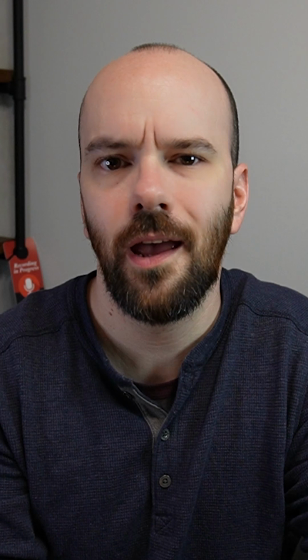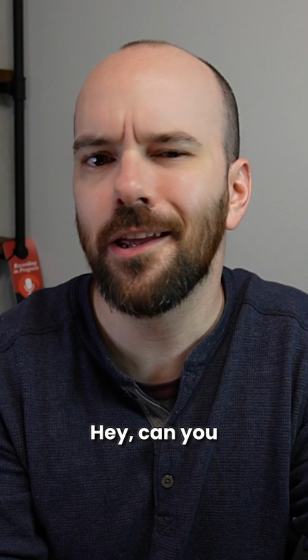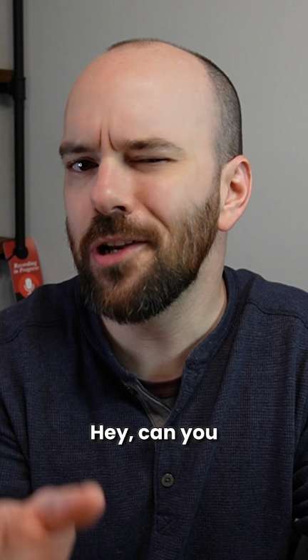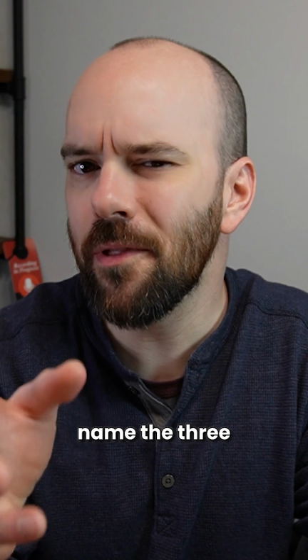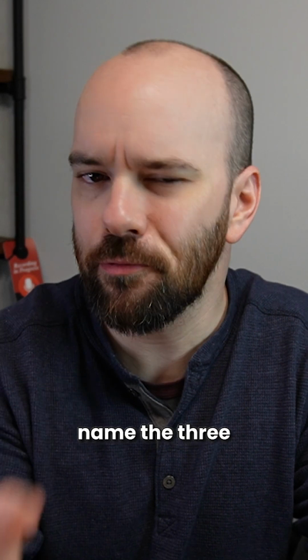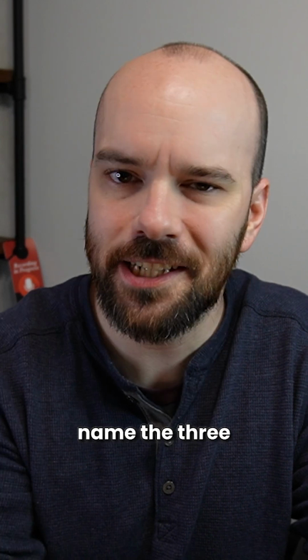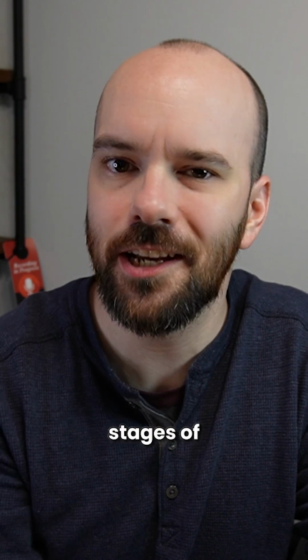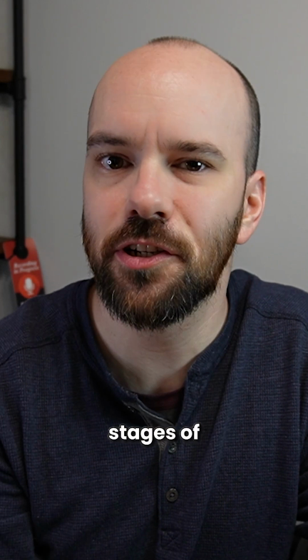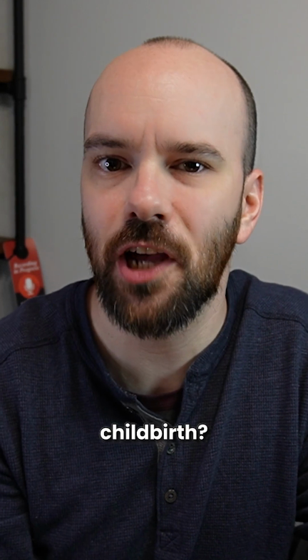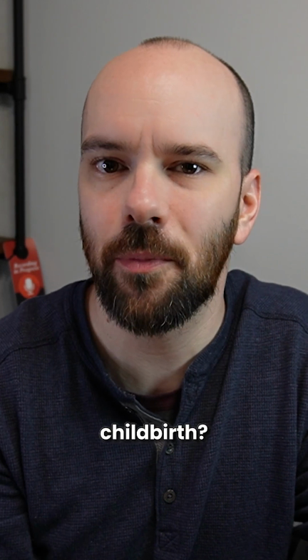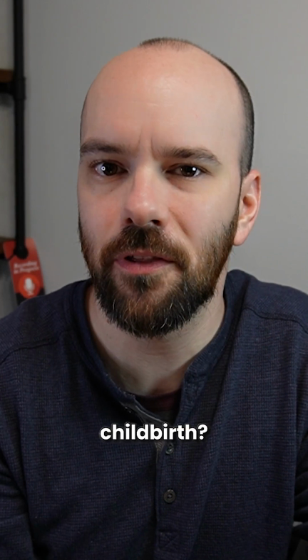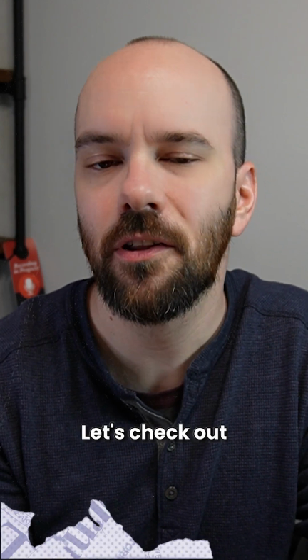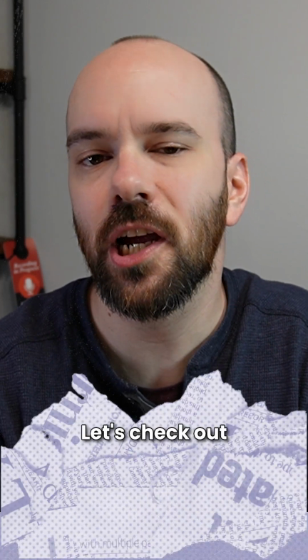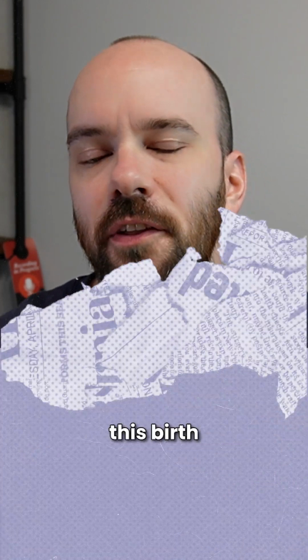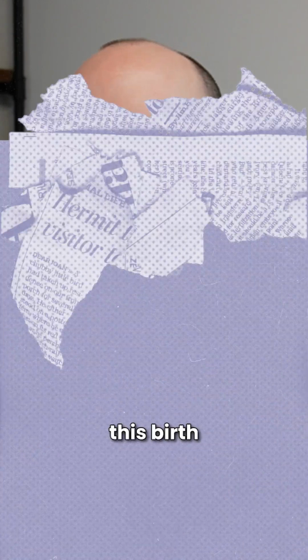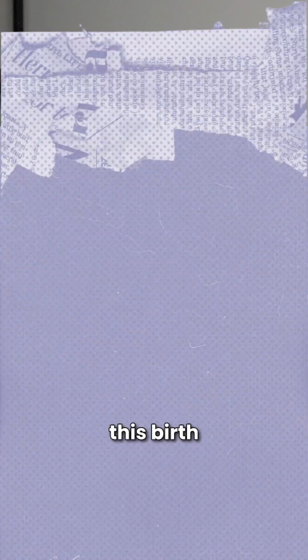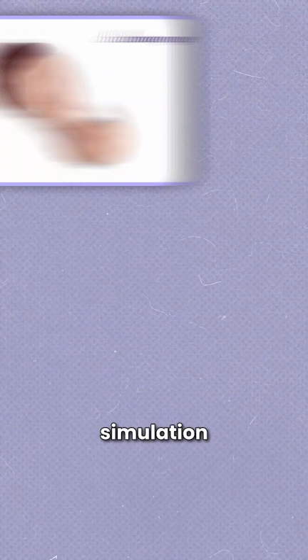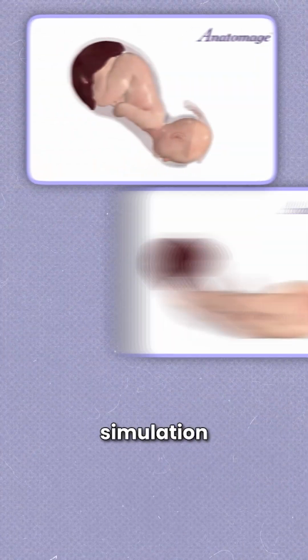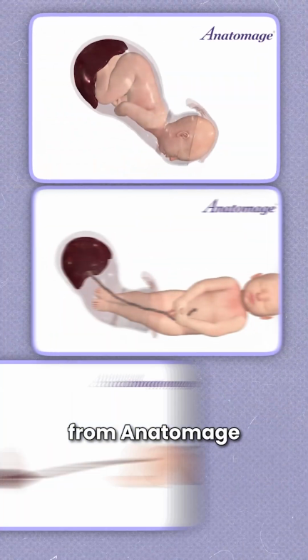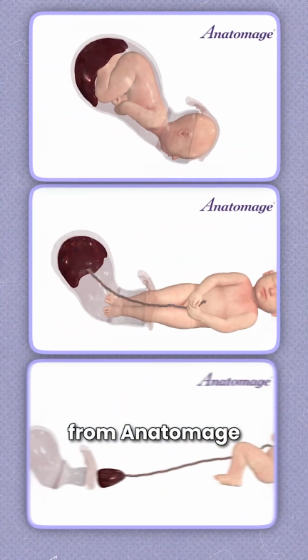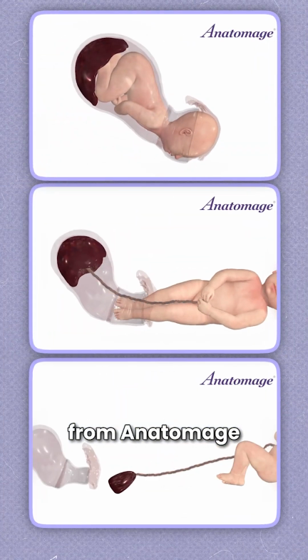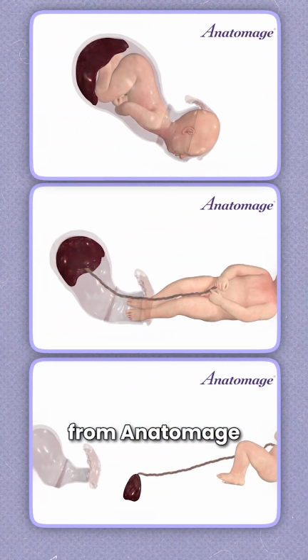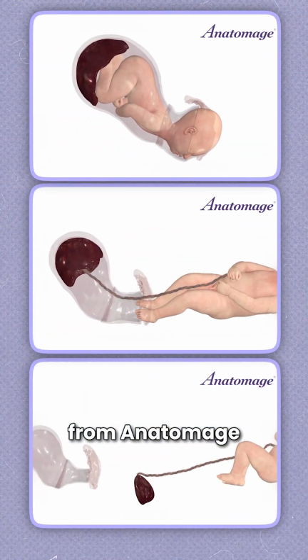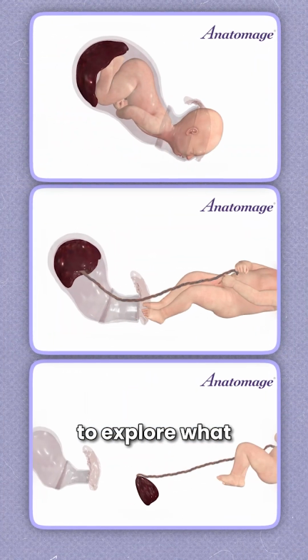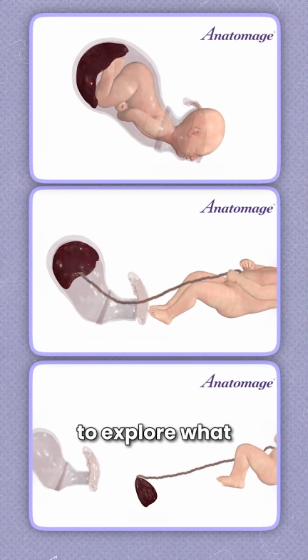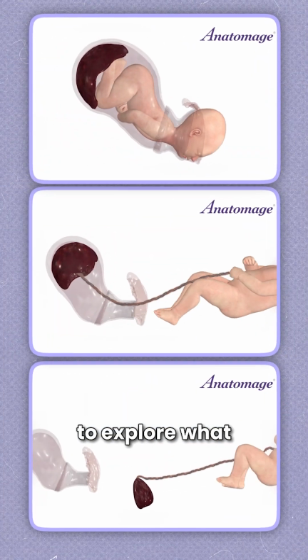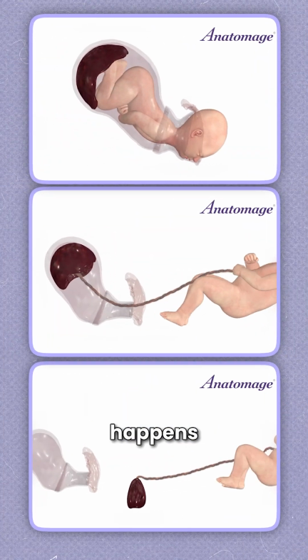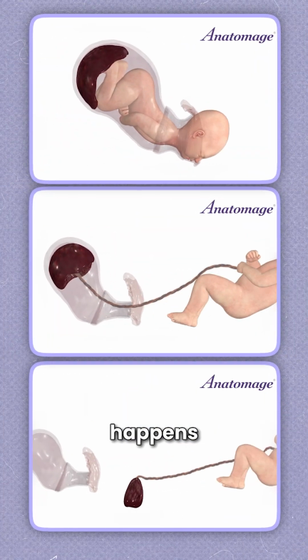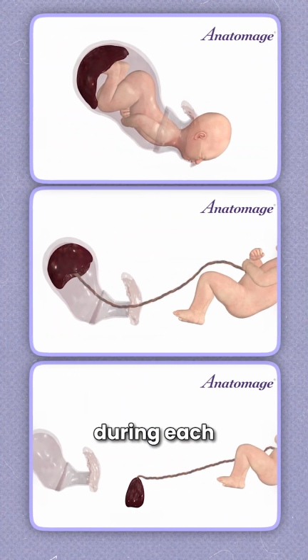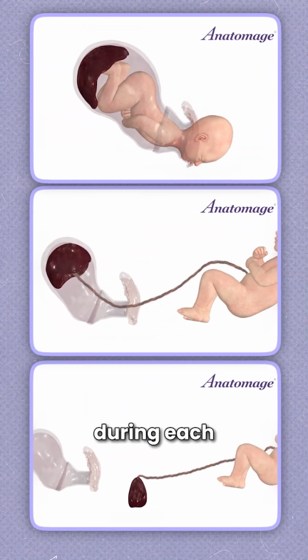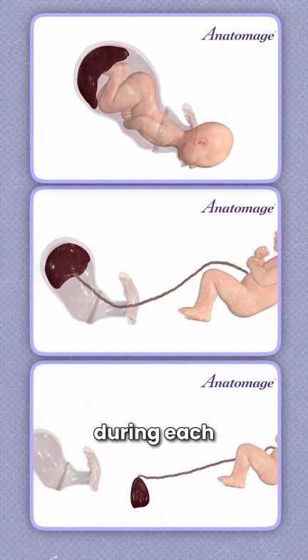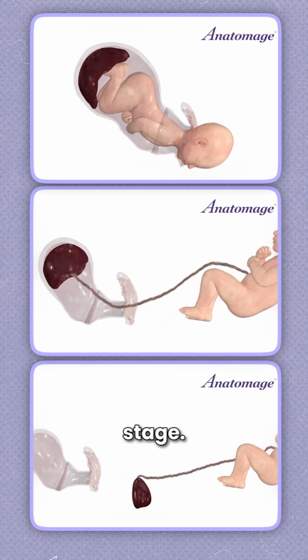Hey, can you name the three stages of childbirth? Let's check out this birth simulation from Anatomage to explore what happens during each stage.